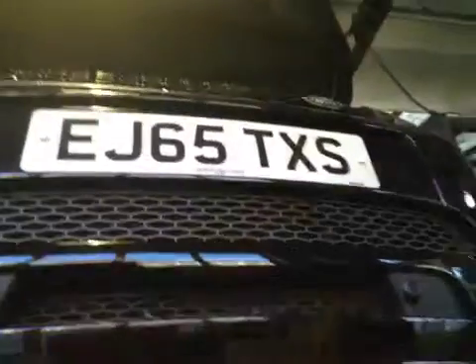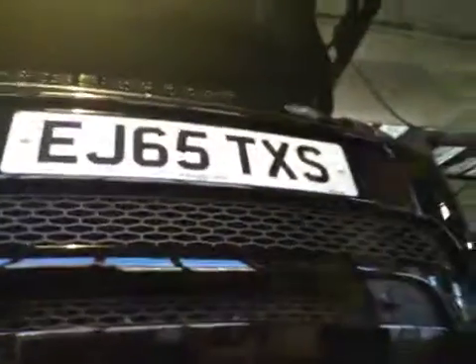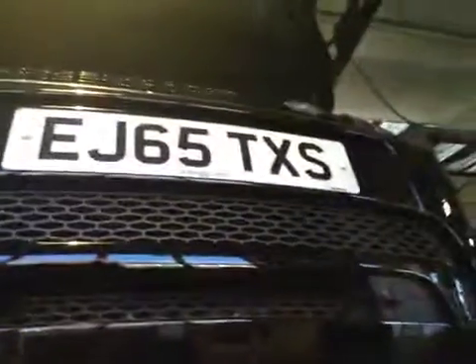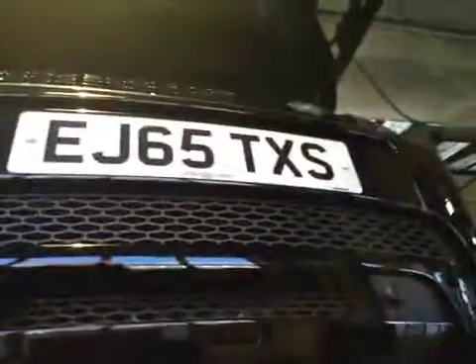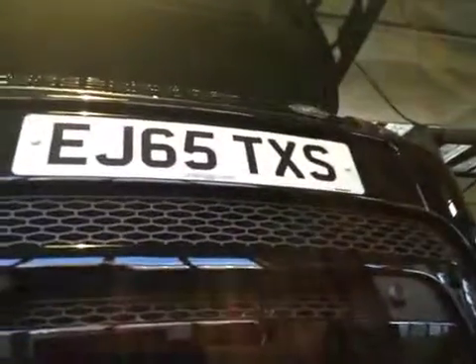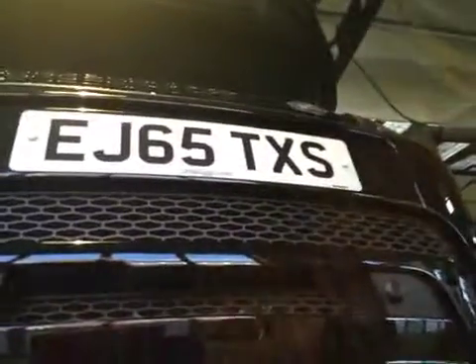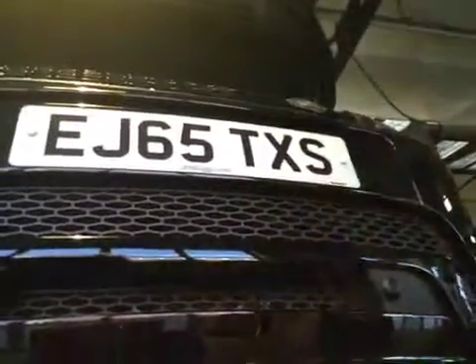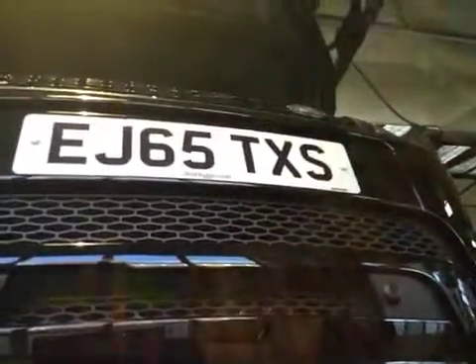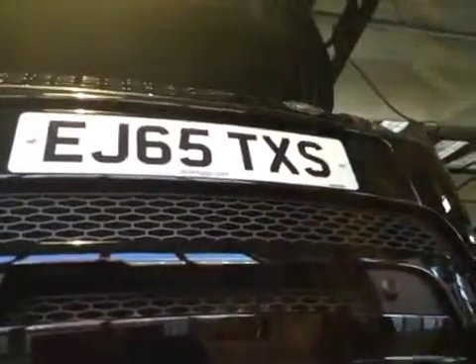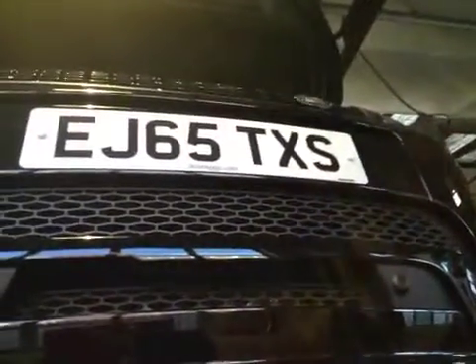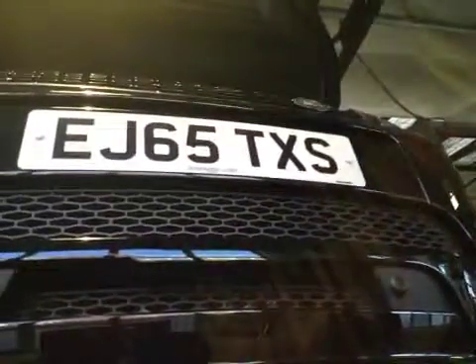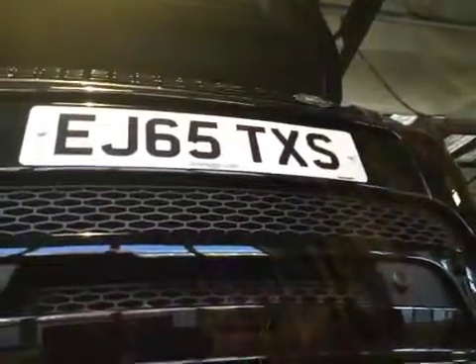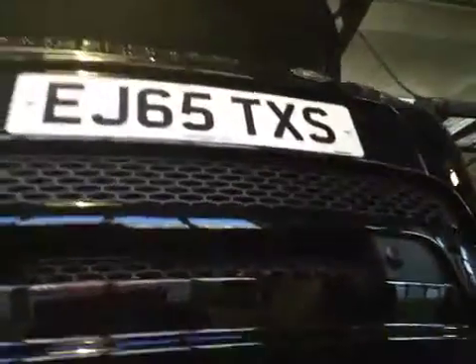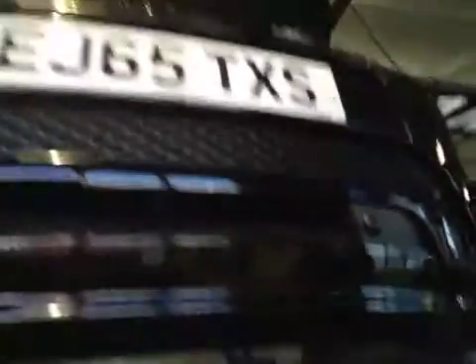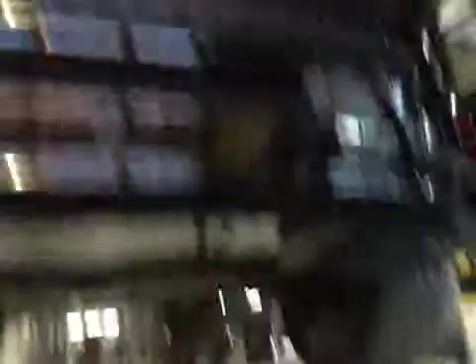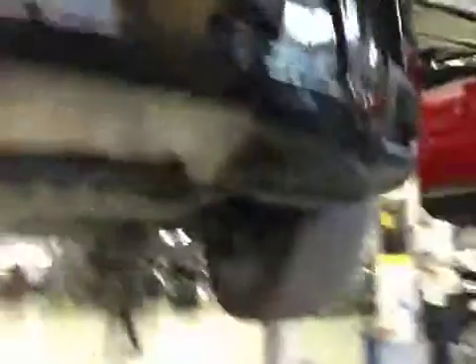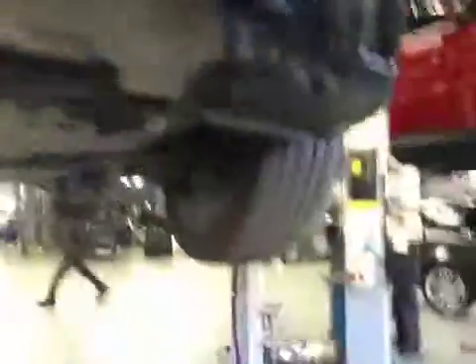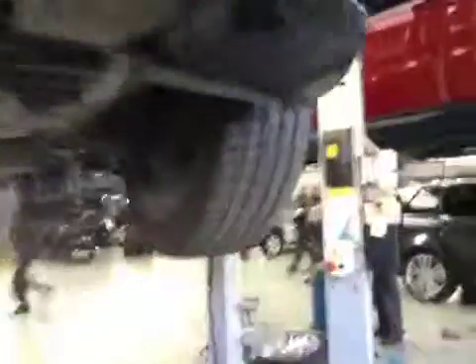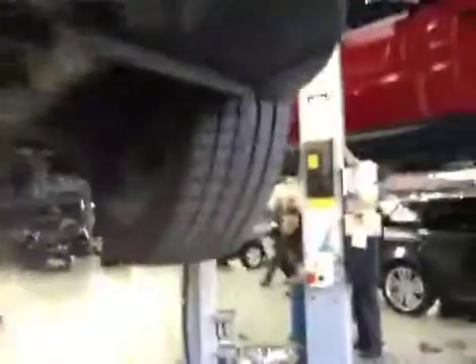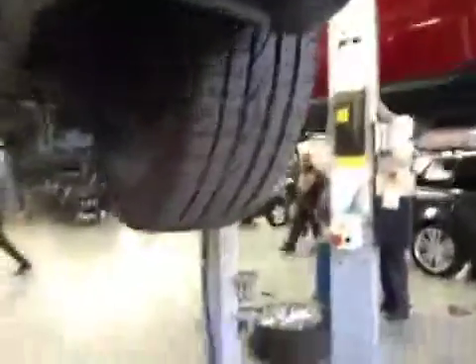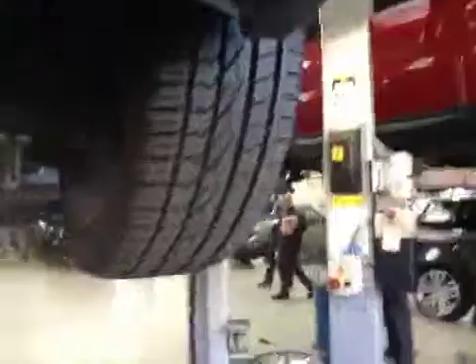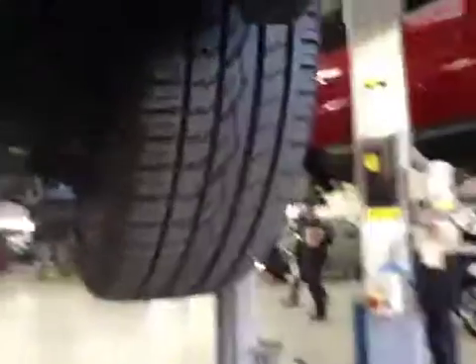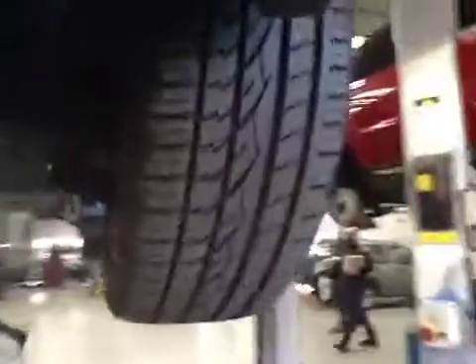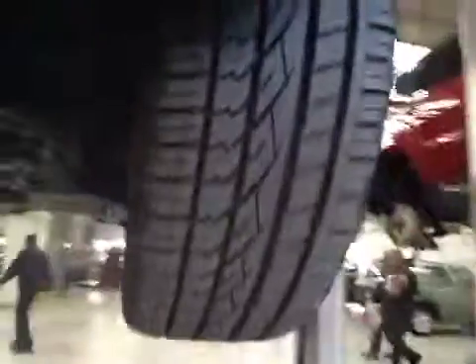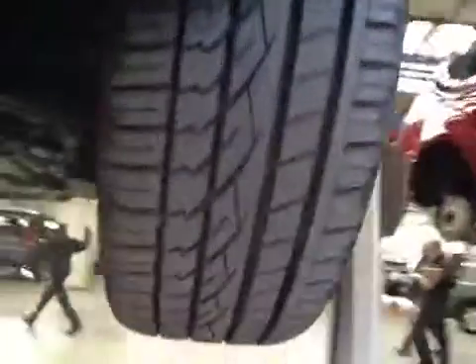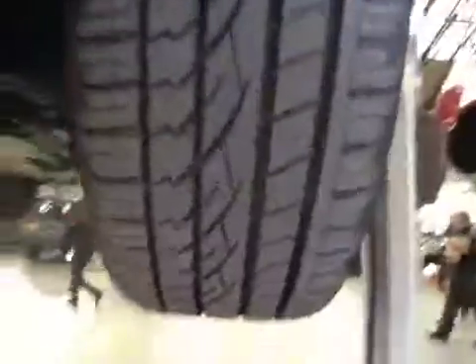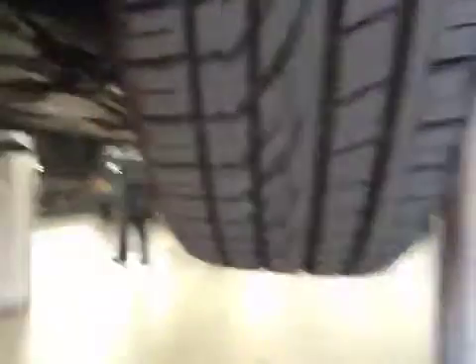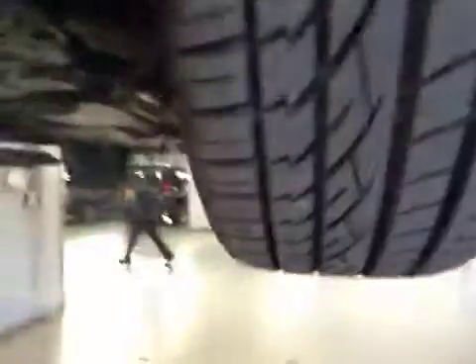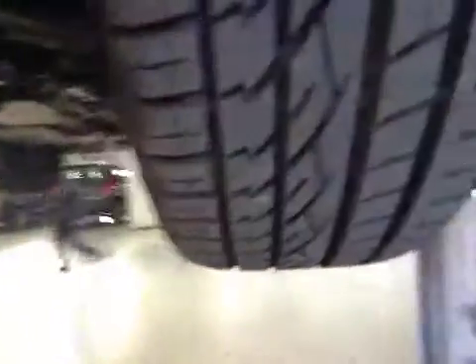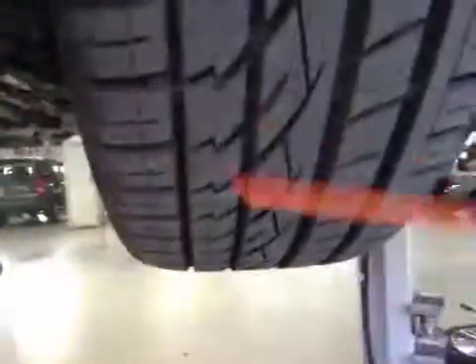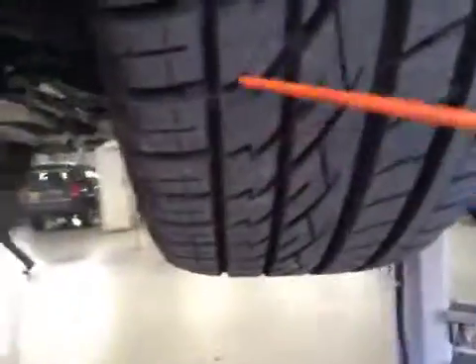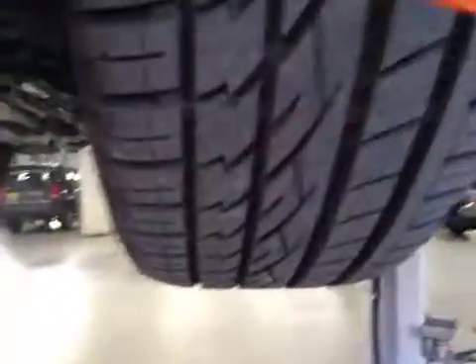Hello, my name's Dean. I'm coming out of vehicle inspection on your vehicle. This is the passenger side front tyre. The tyre is in good condition.